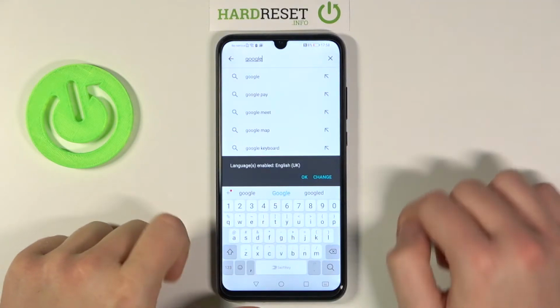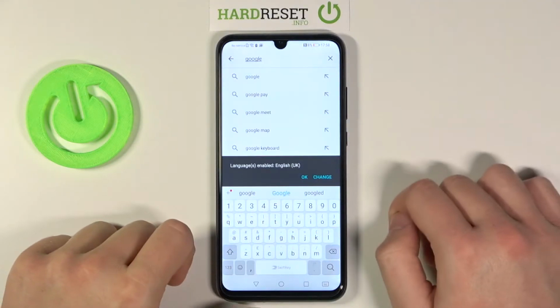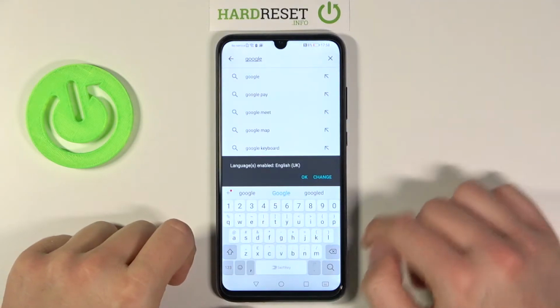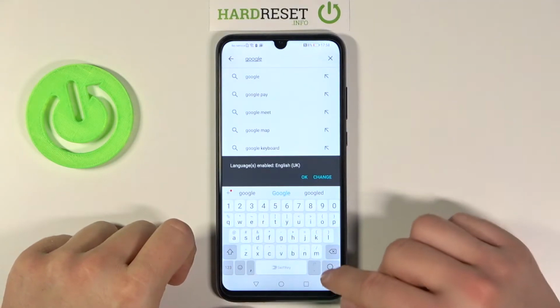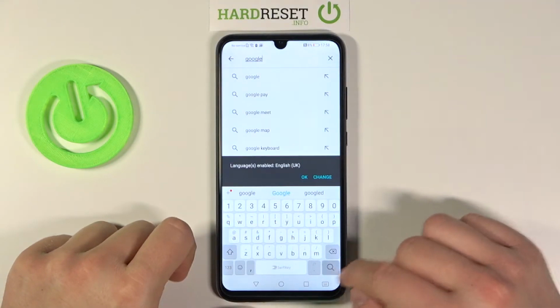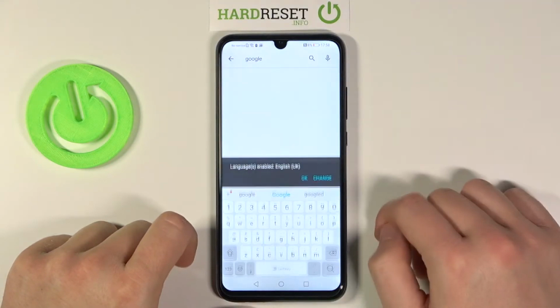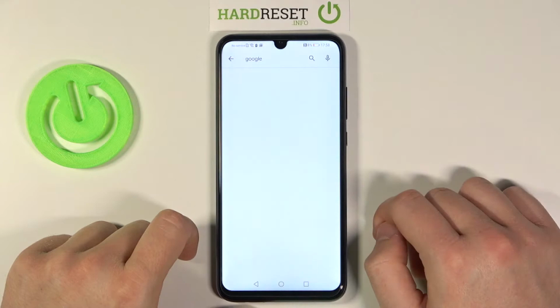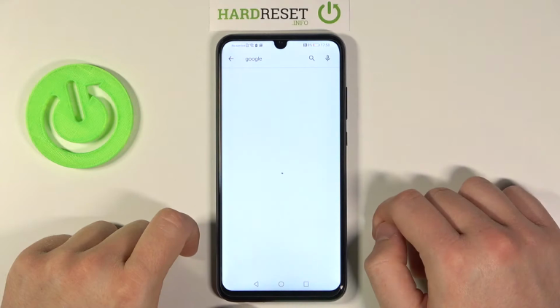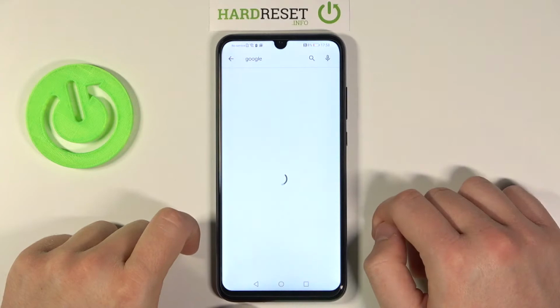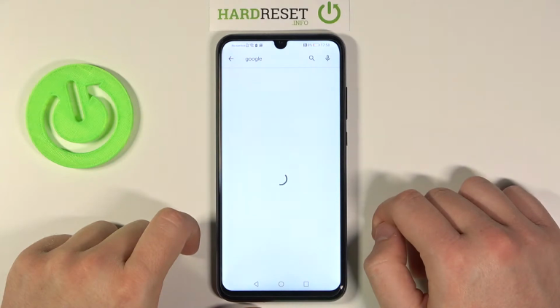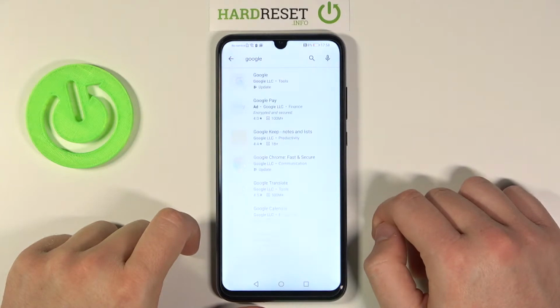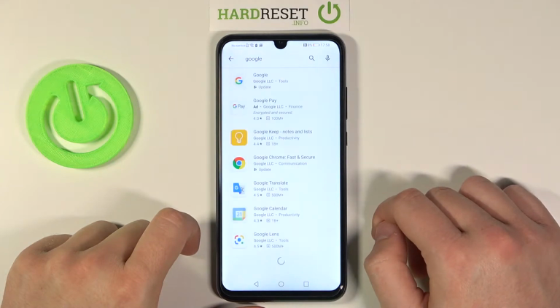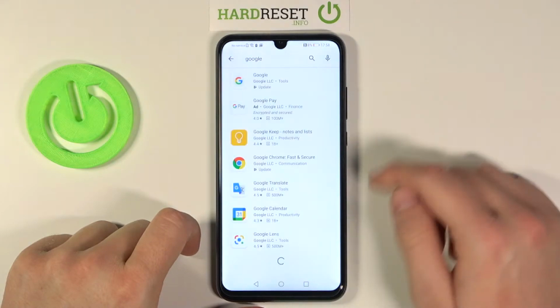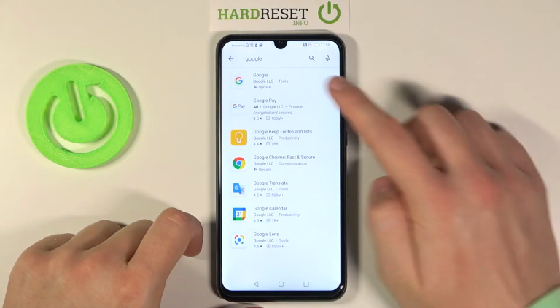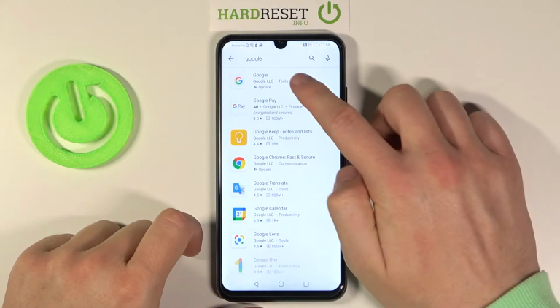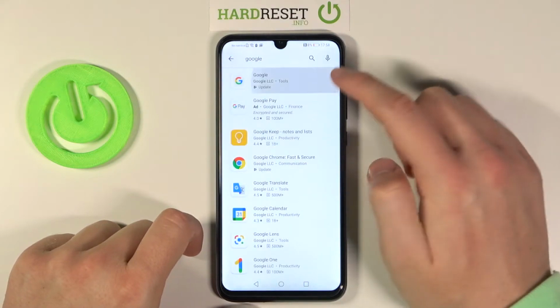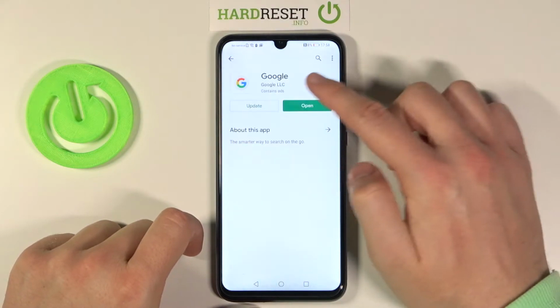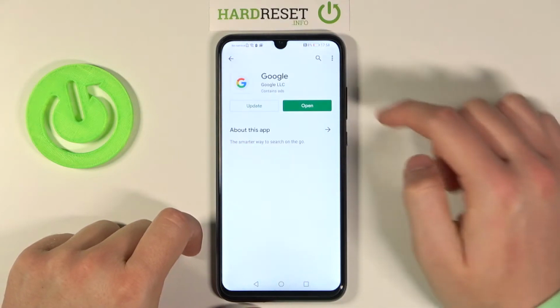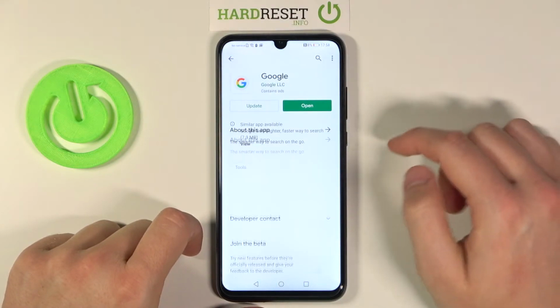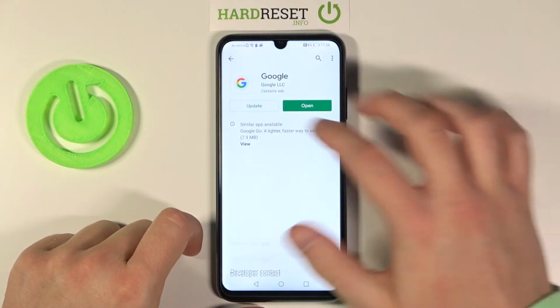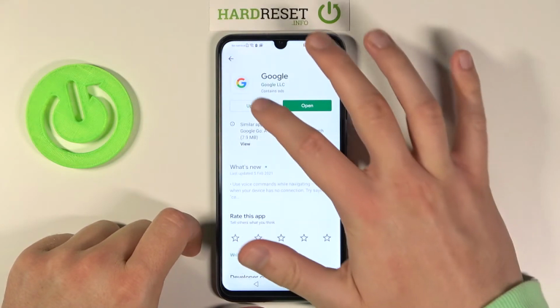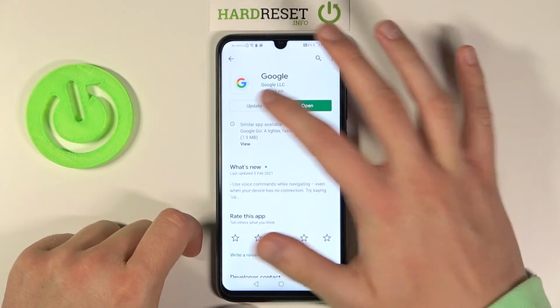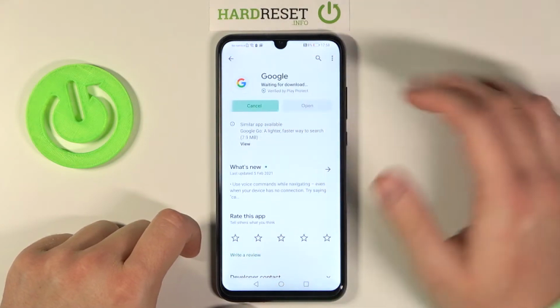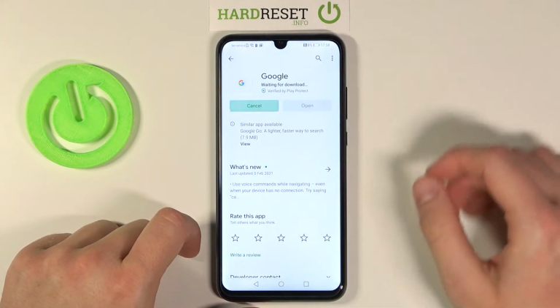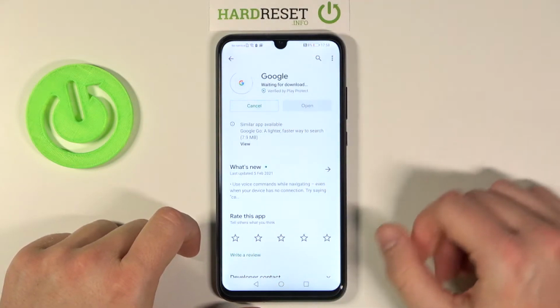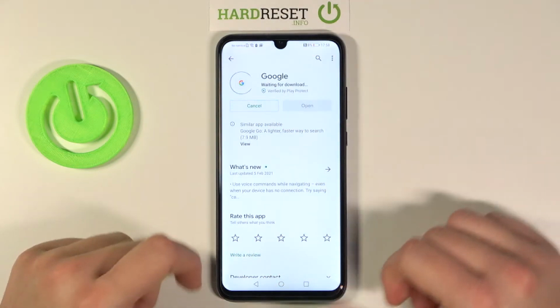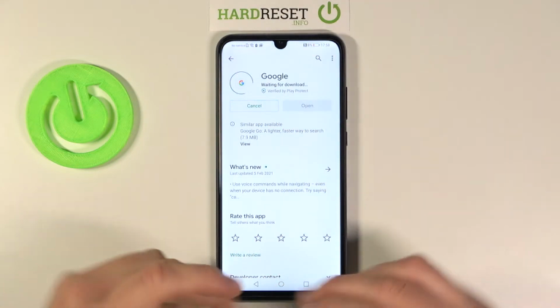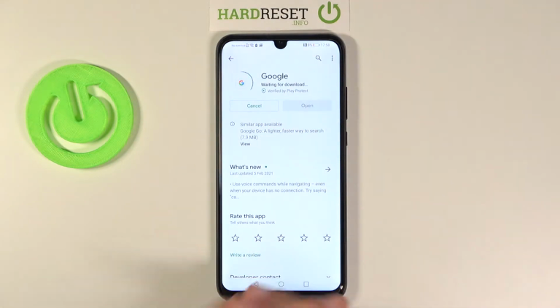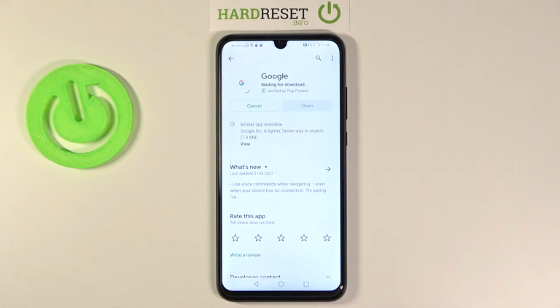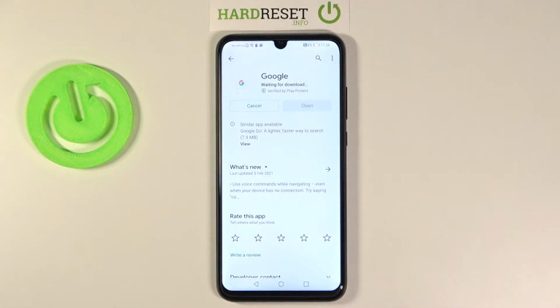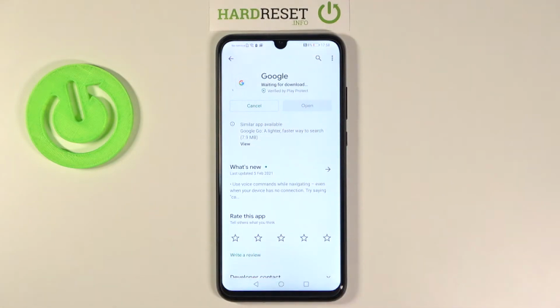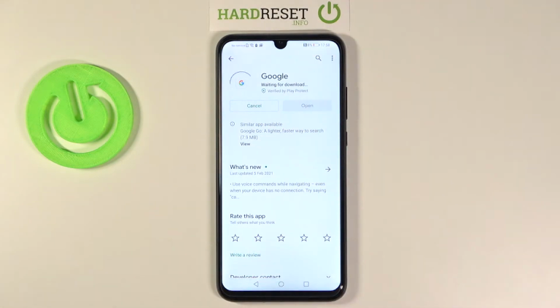Type Google, then go for the Google app, click Update, and now just wait.